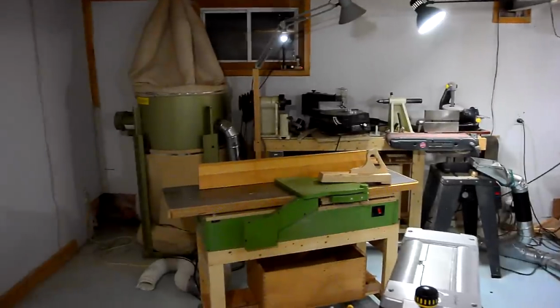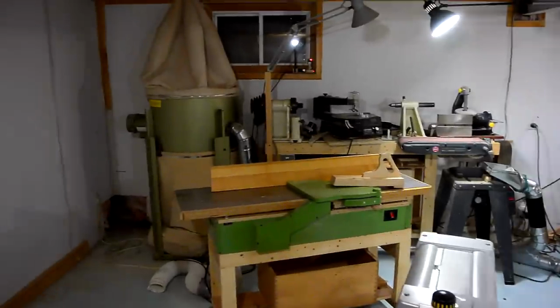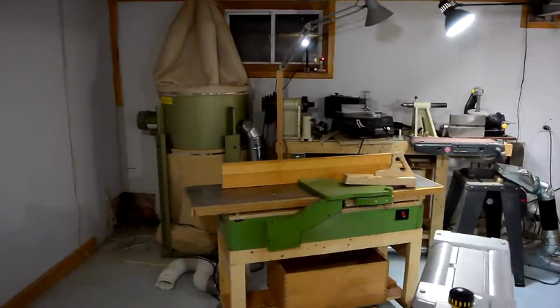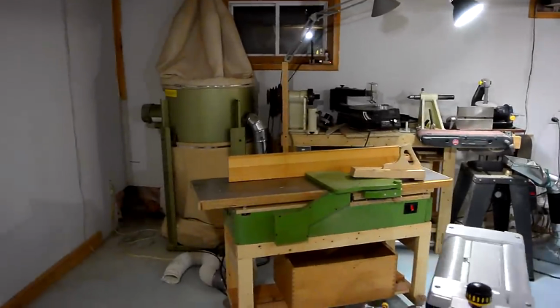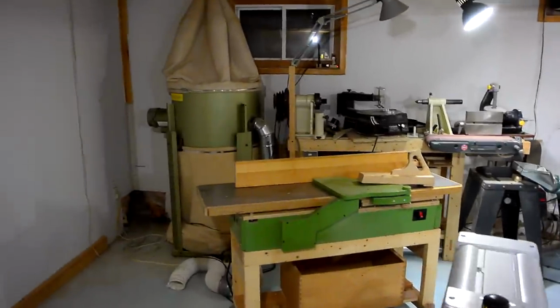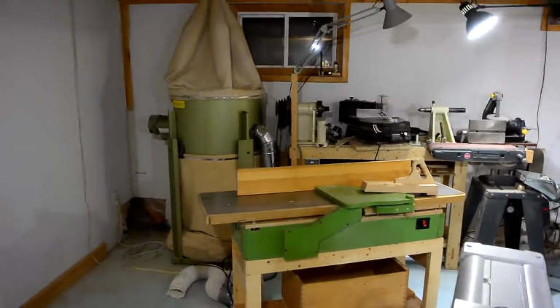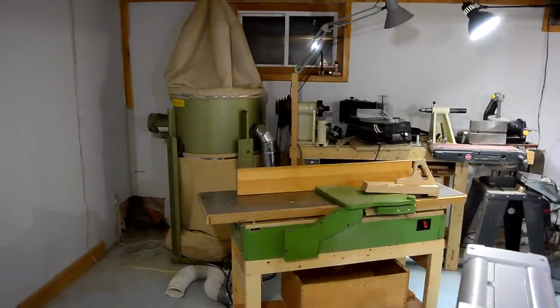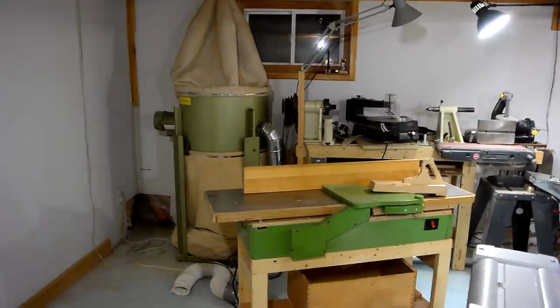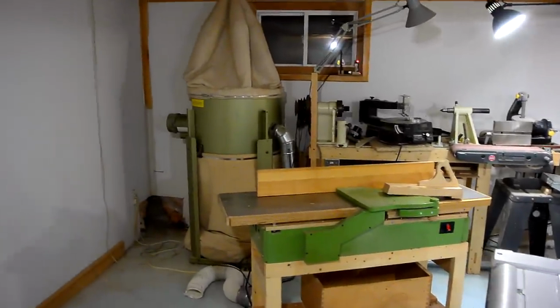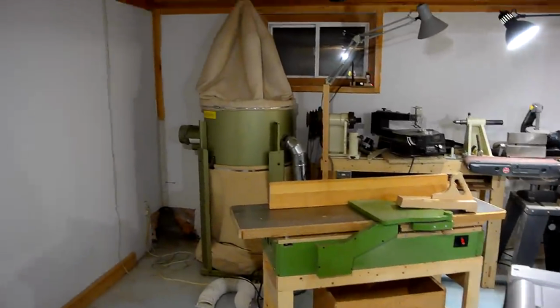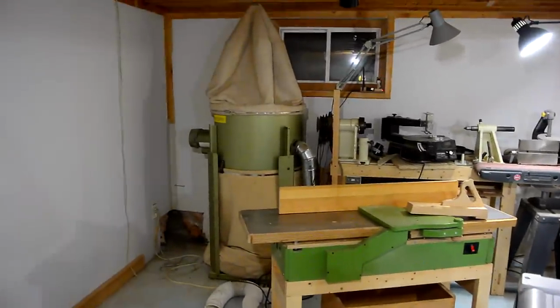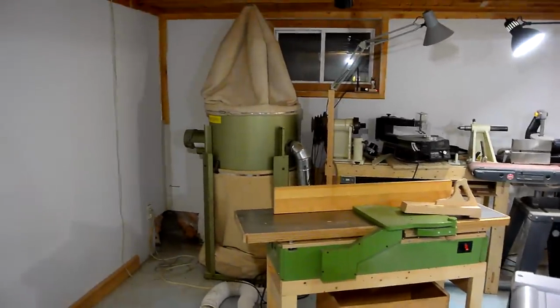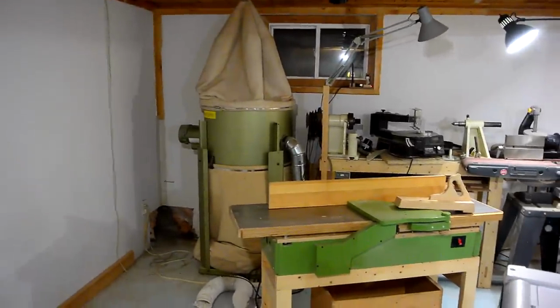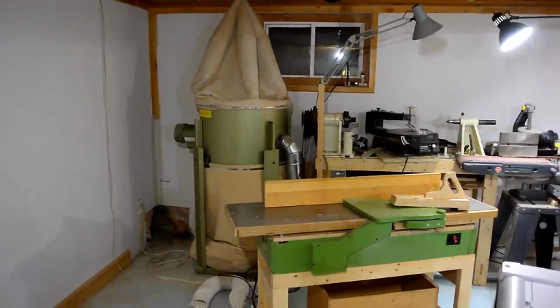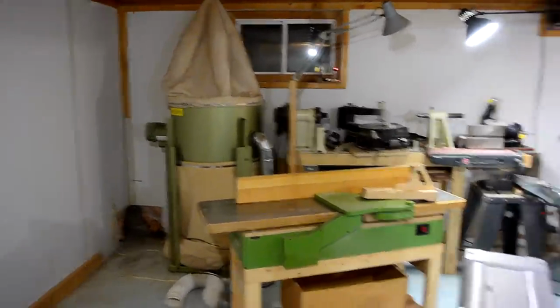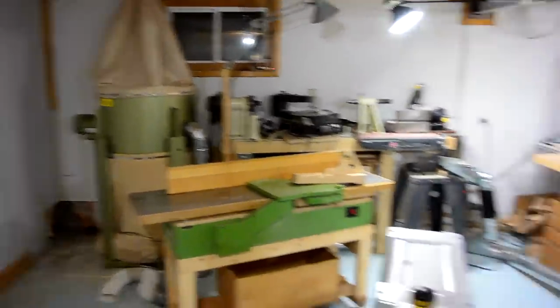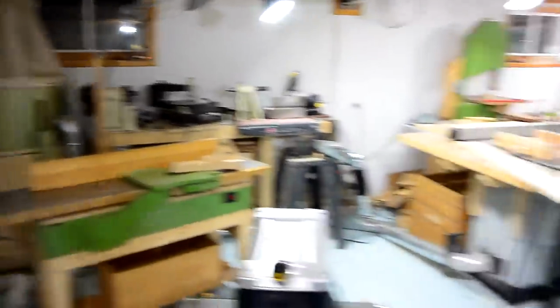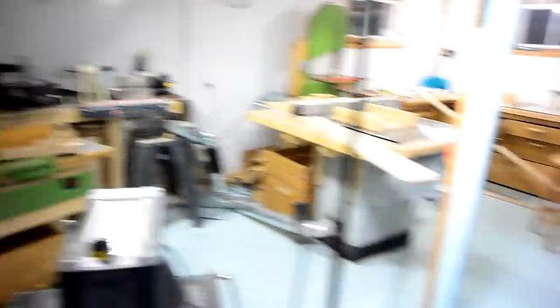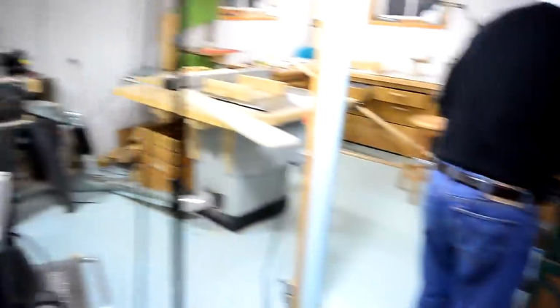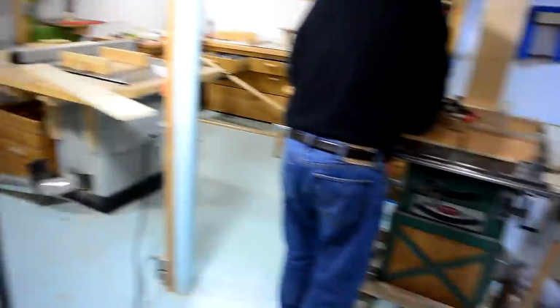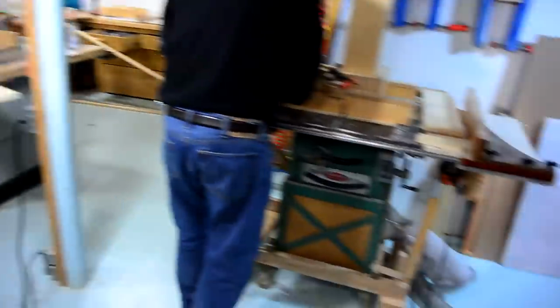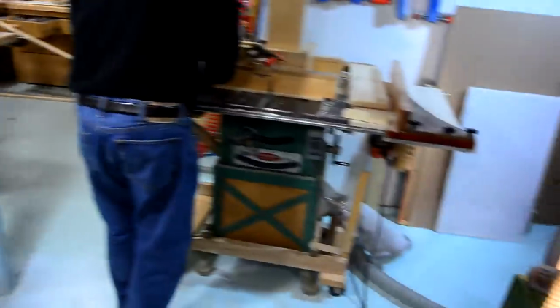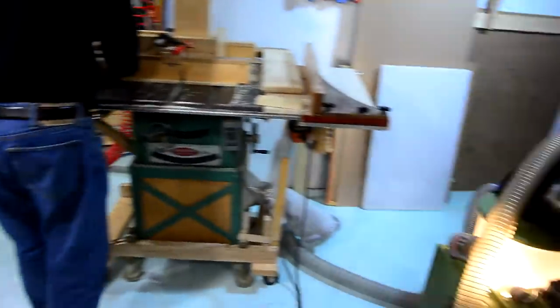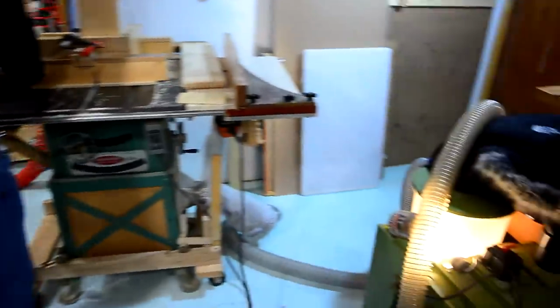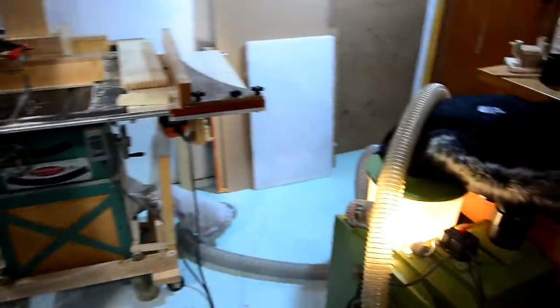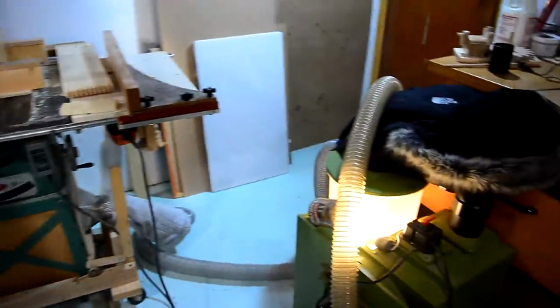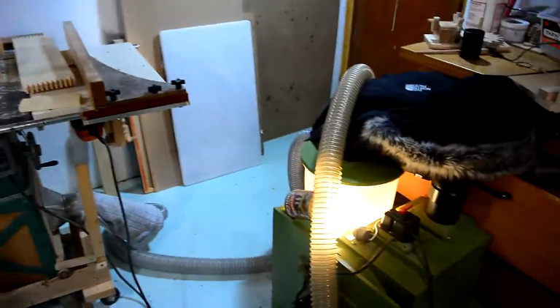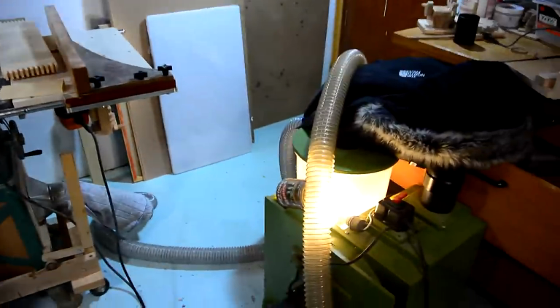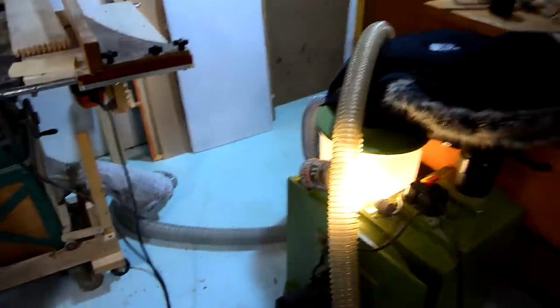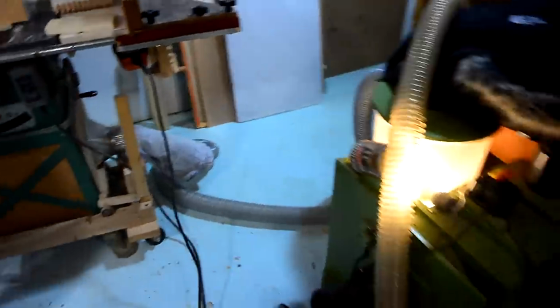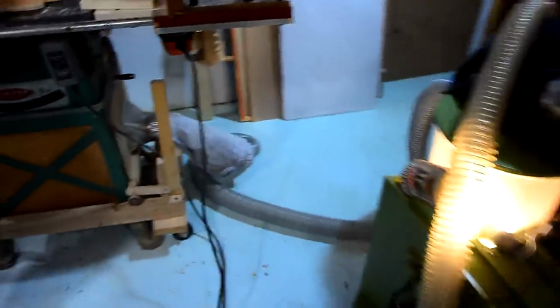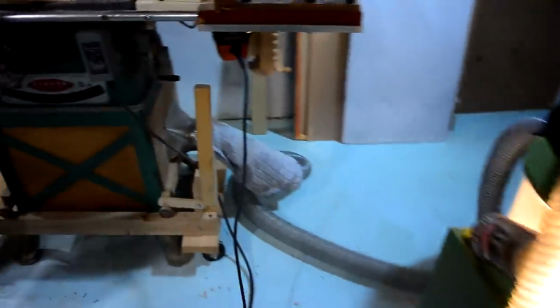I don't have a hose long enough to connect to the big dust collector, so I've got the table saw just tucked up to my small dust collector here.